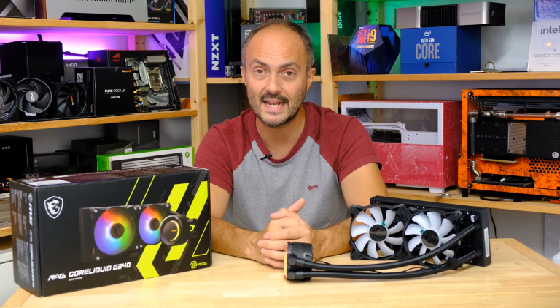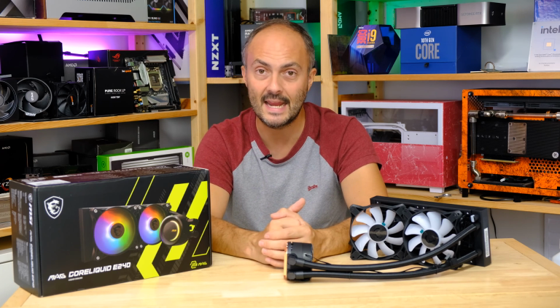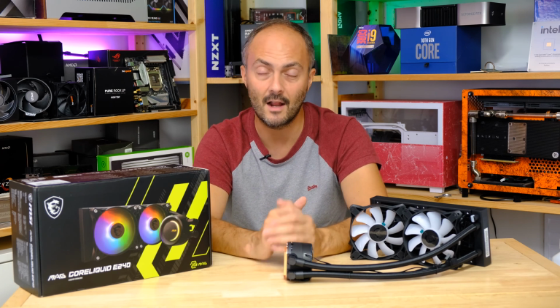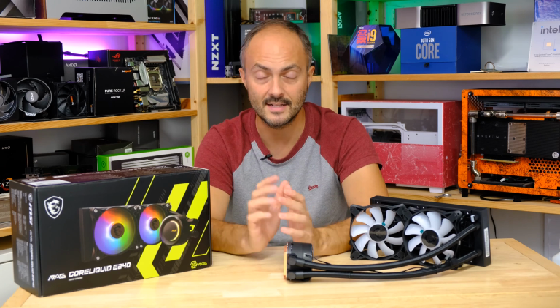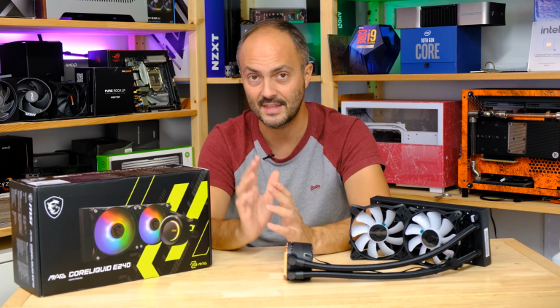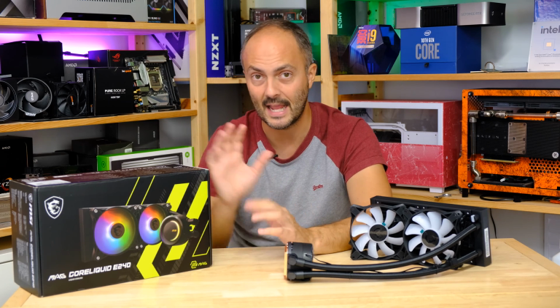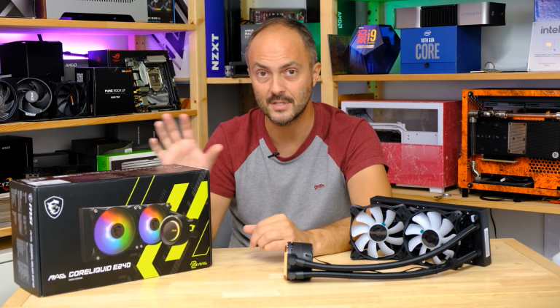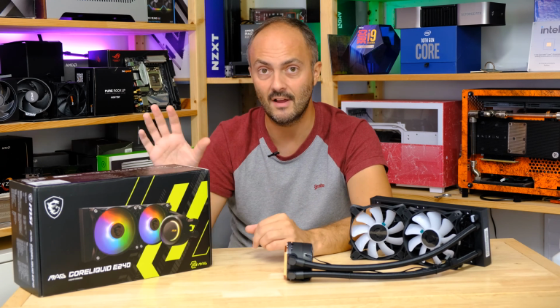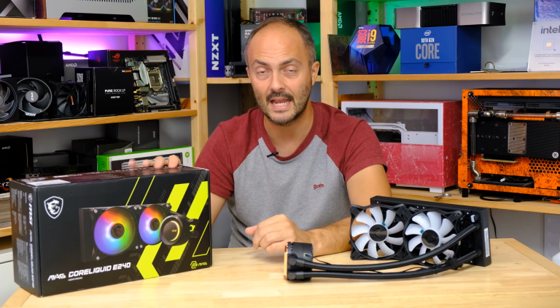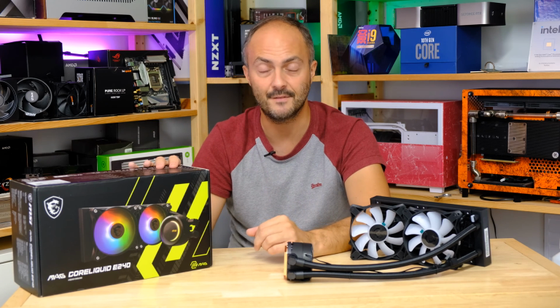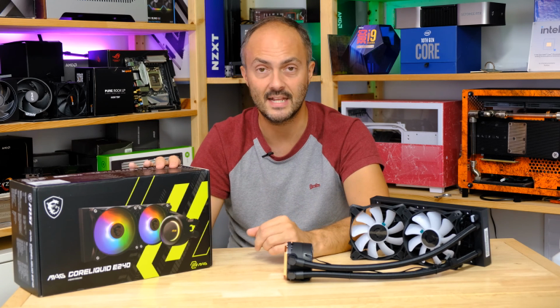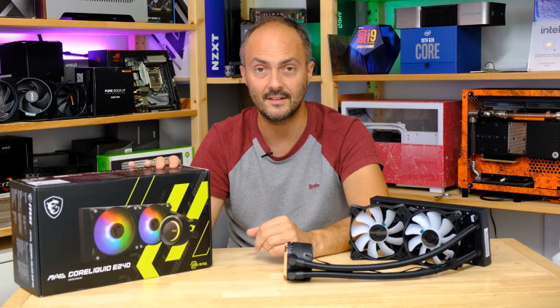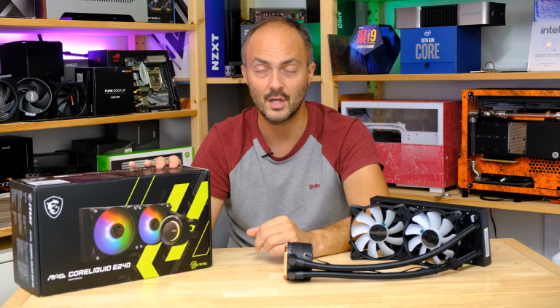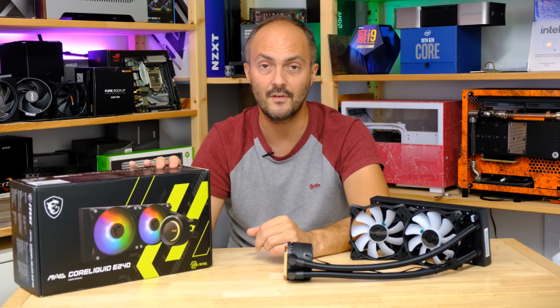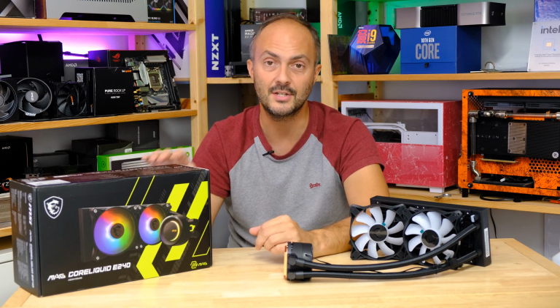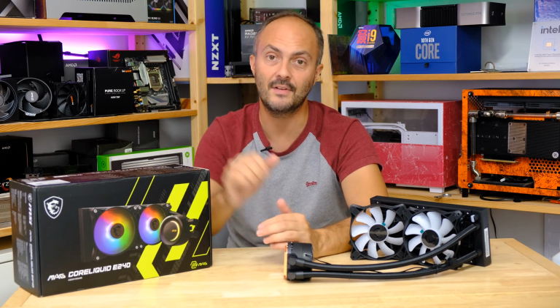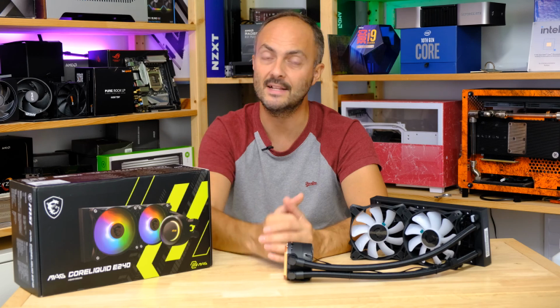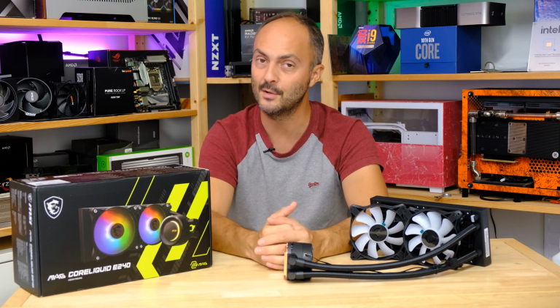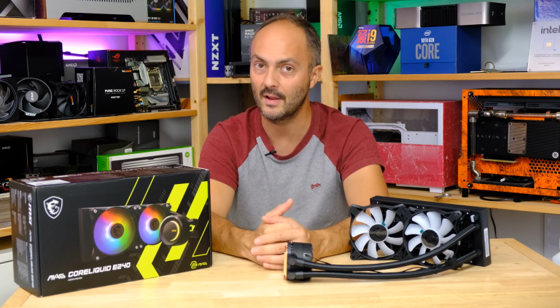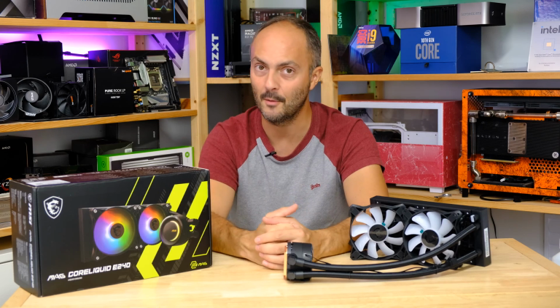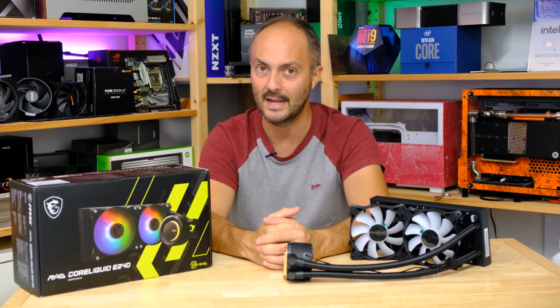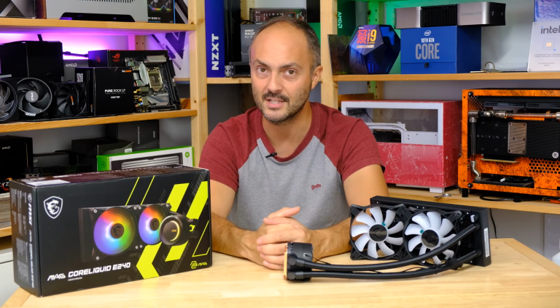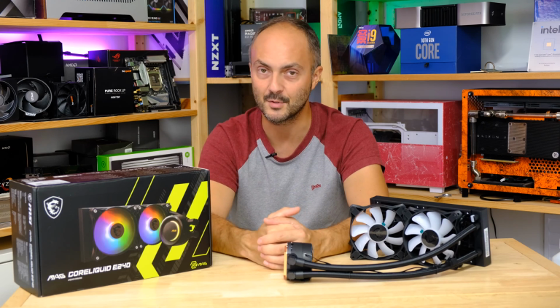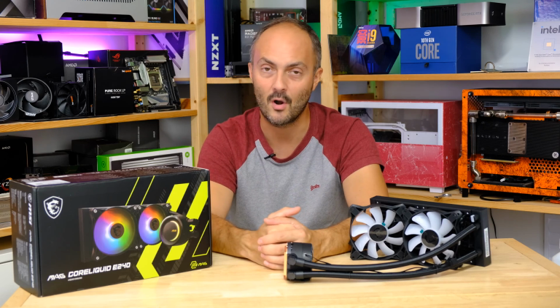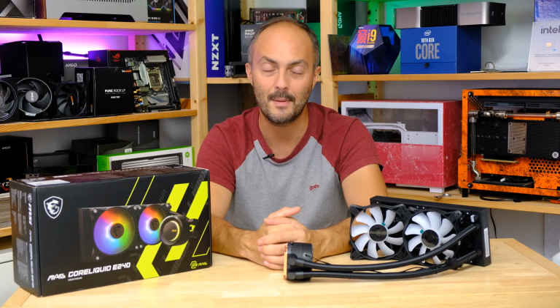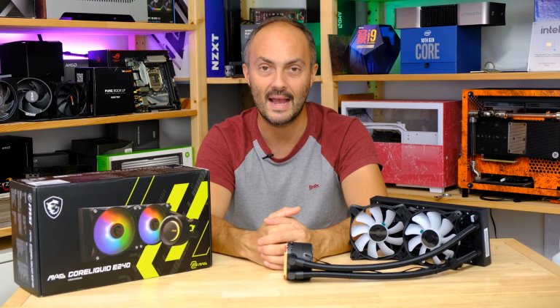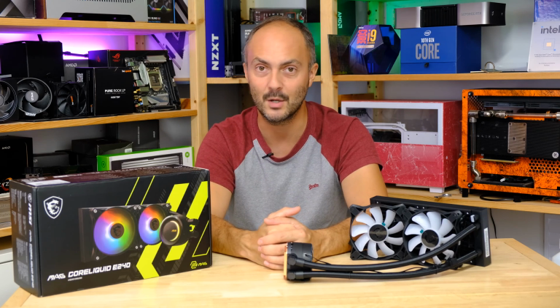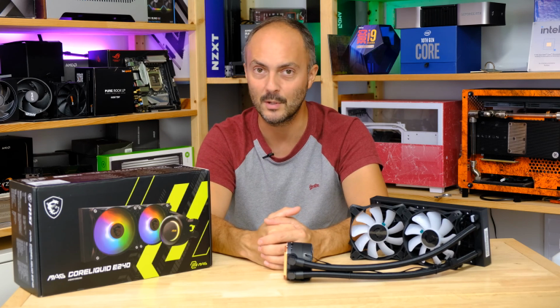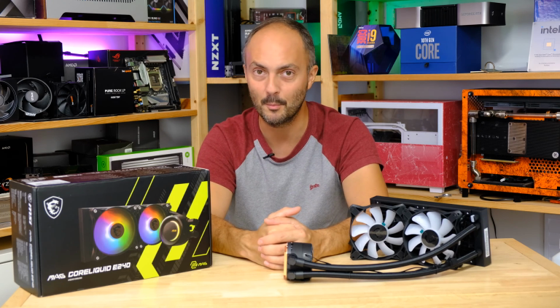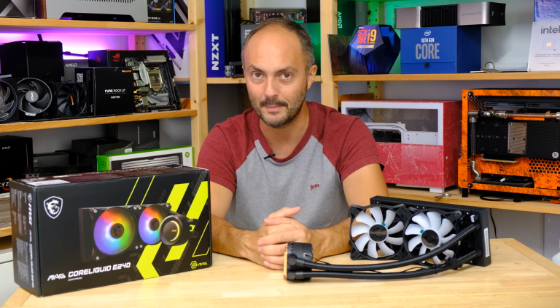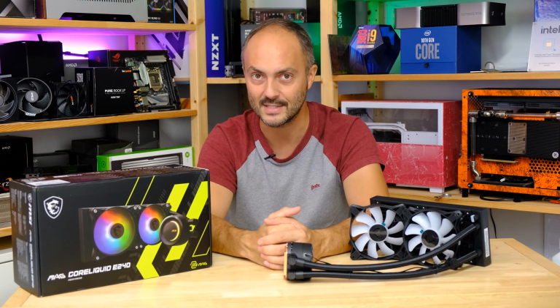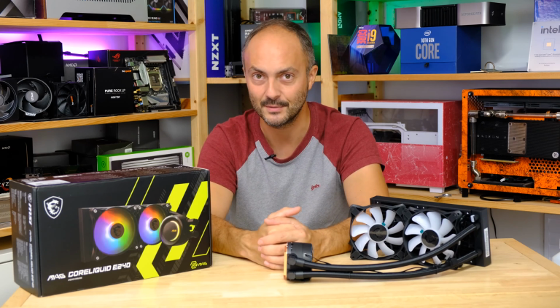That's it from me today. I'd like to thank MSI again for sending this over. Don't forget to like, comment, and subscribe, and we'll be back soon.